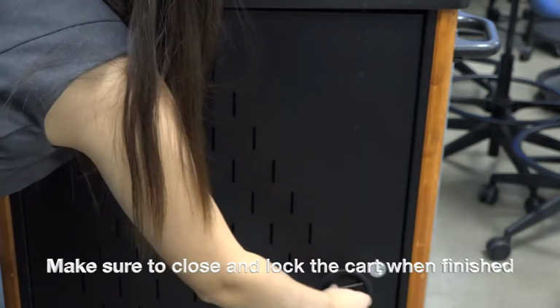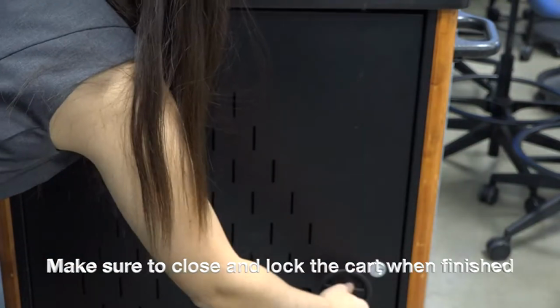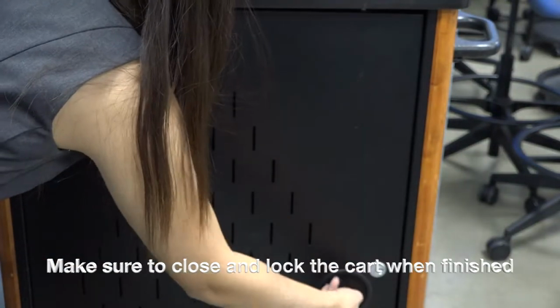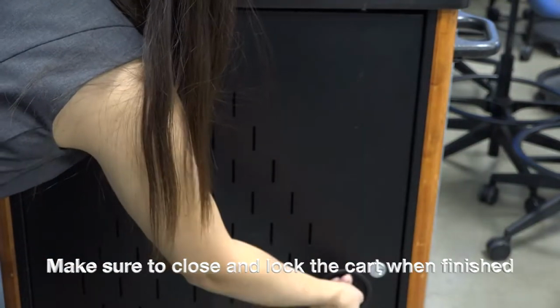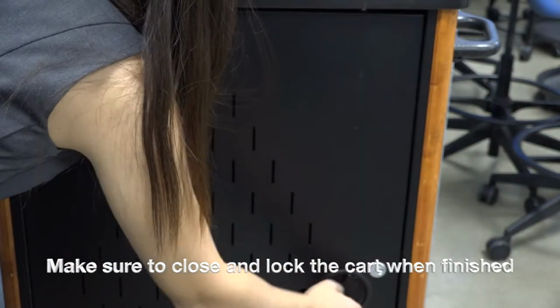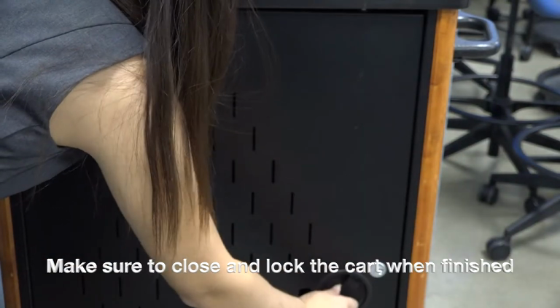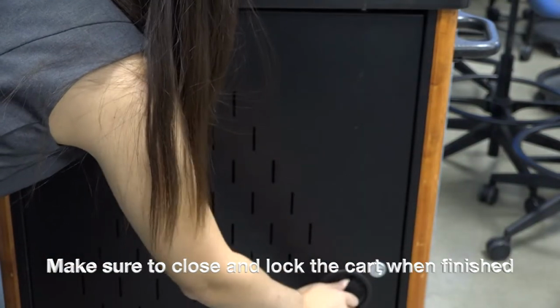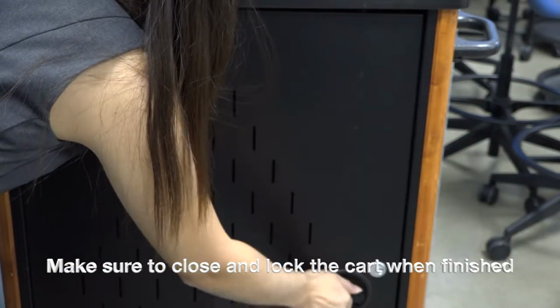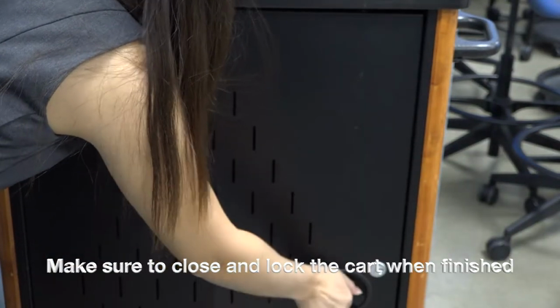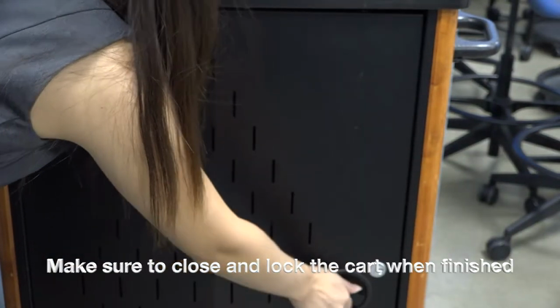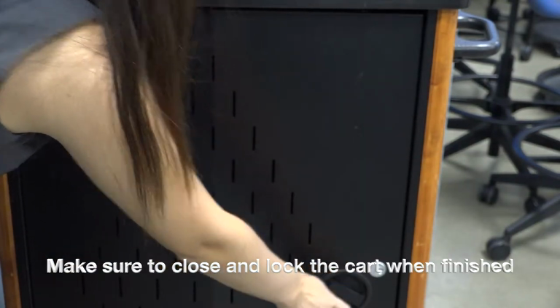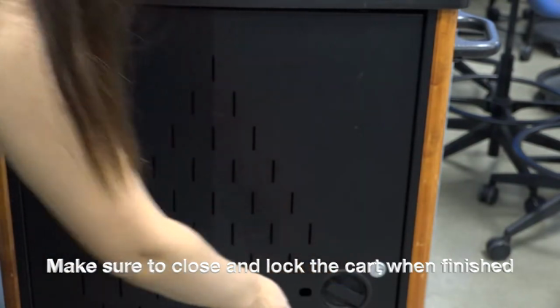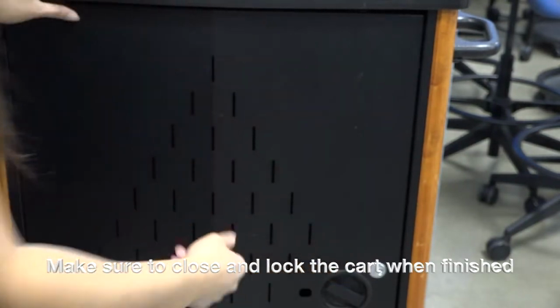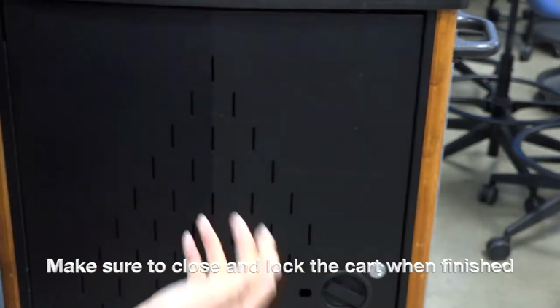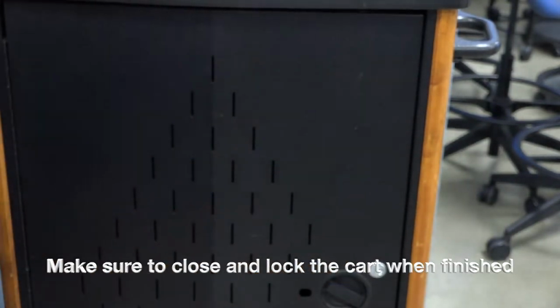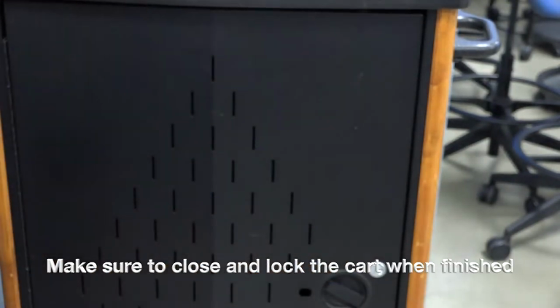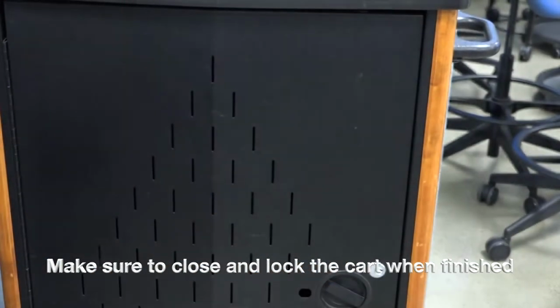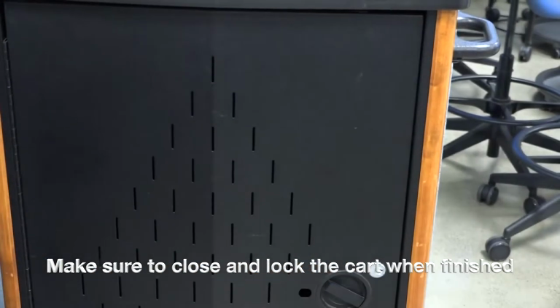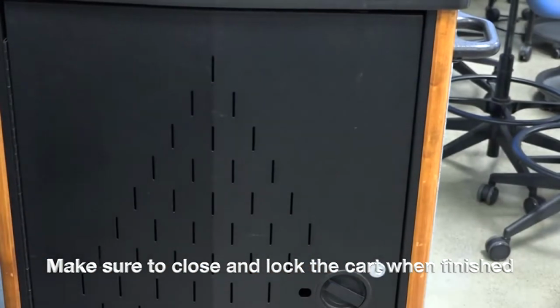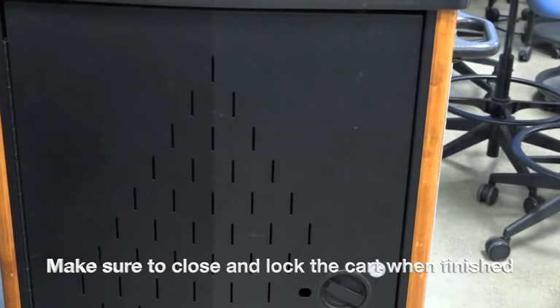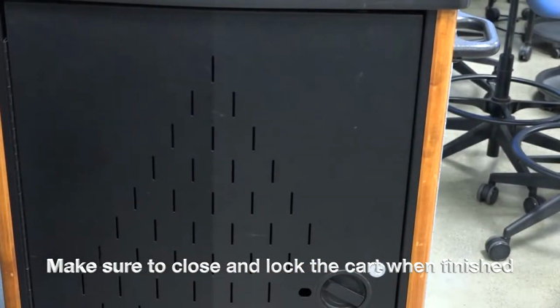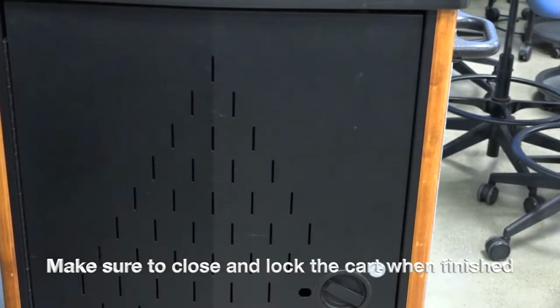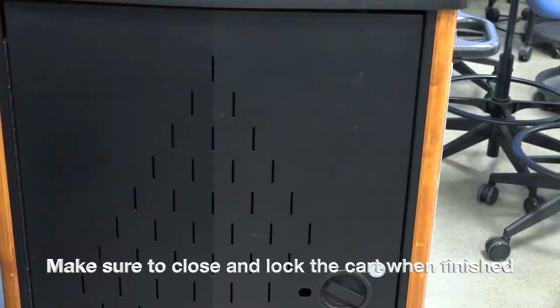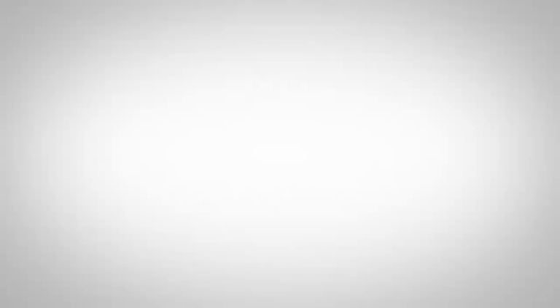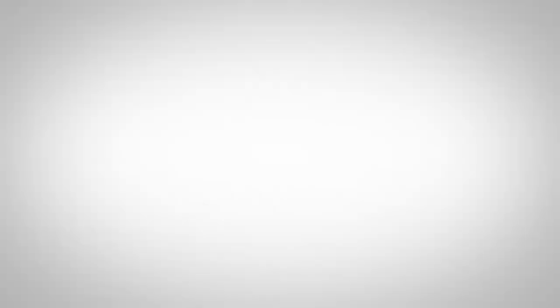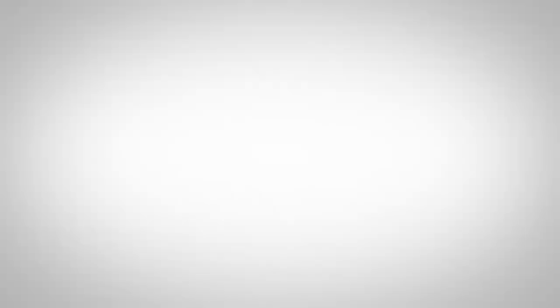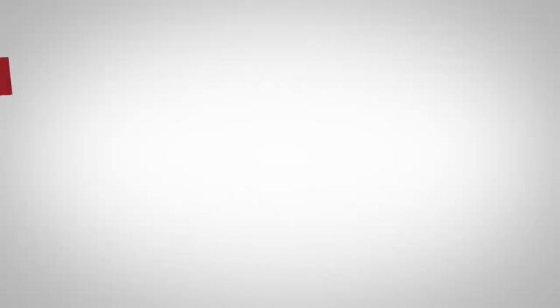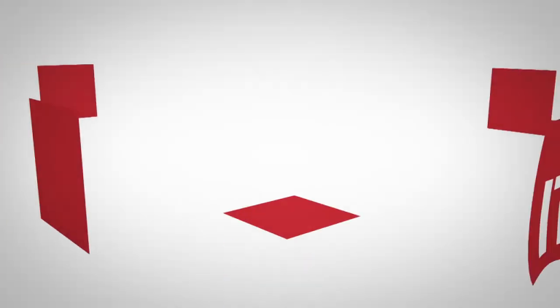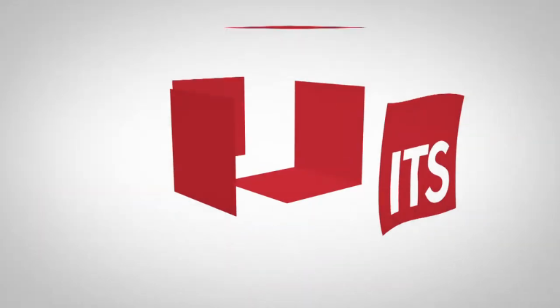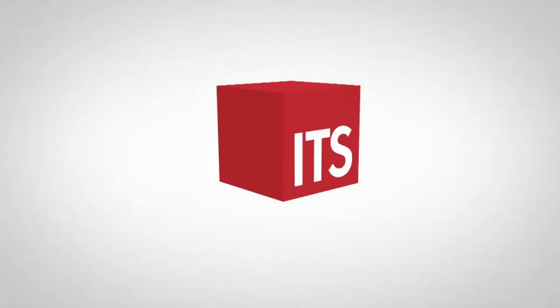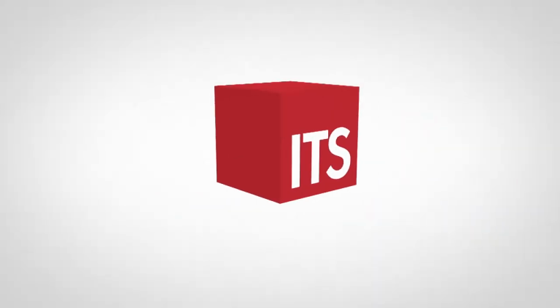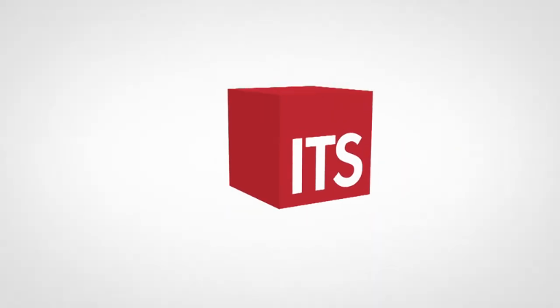Make sure to close and lock the cart when finished. Thank you.